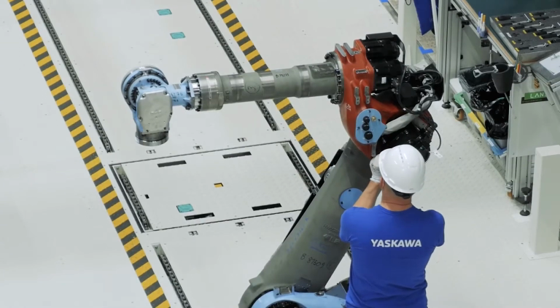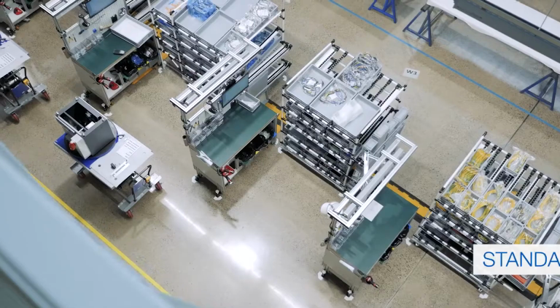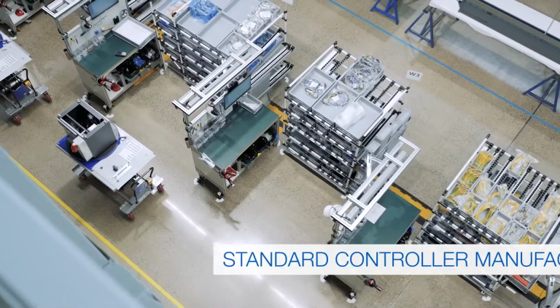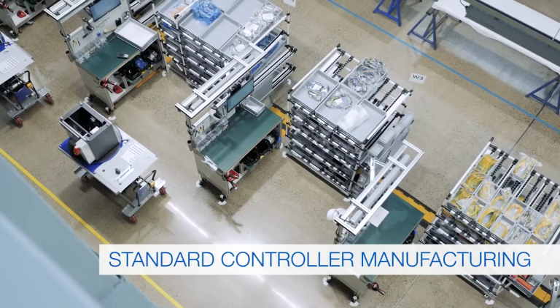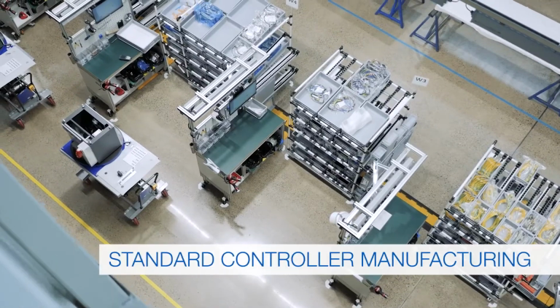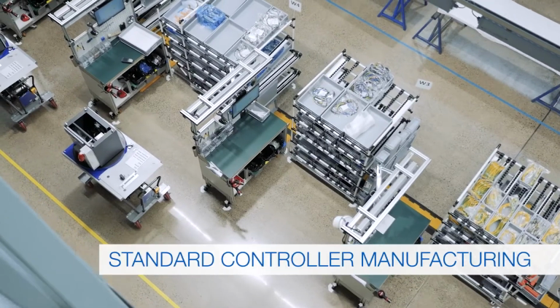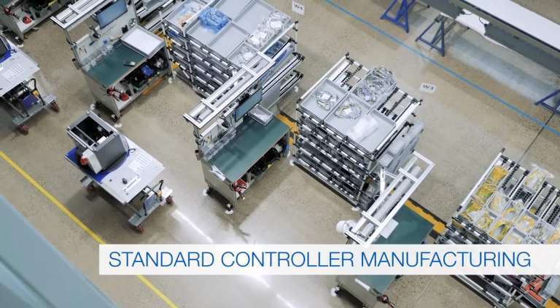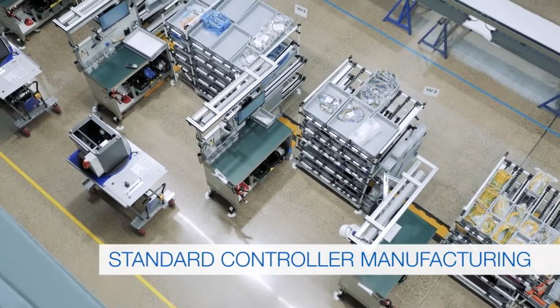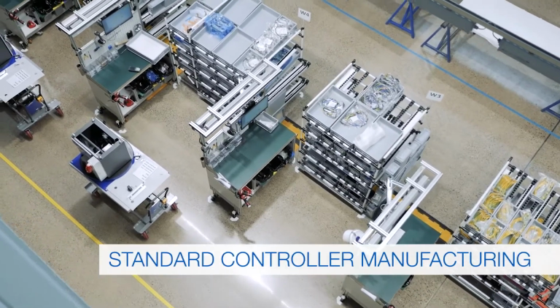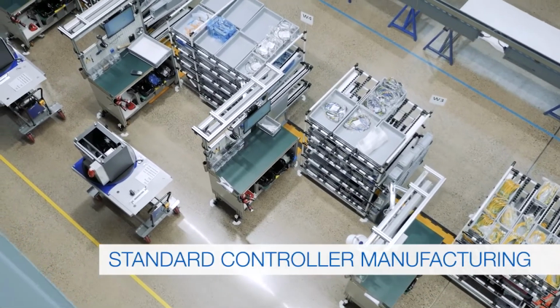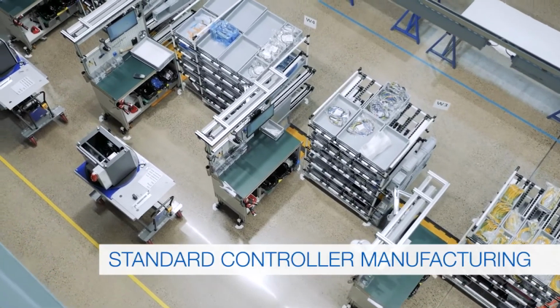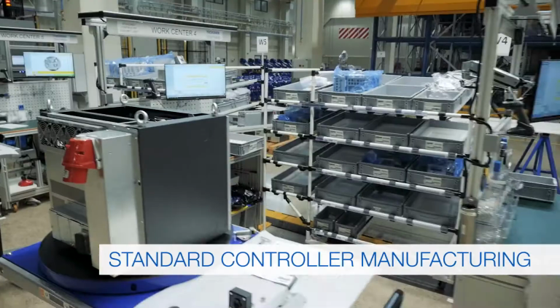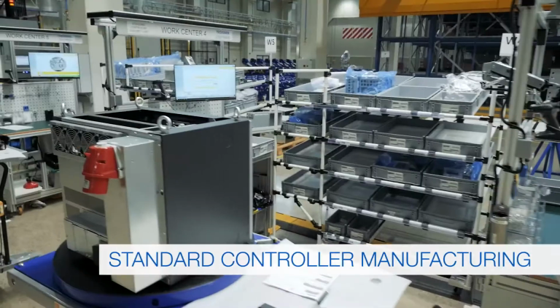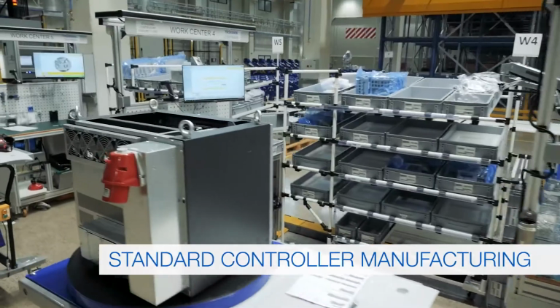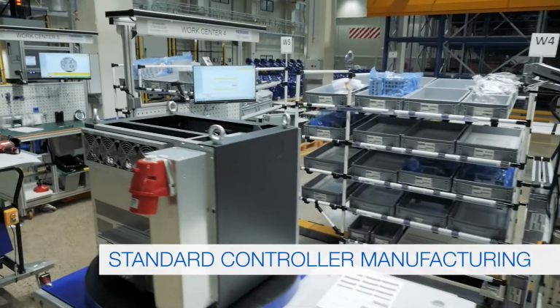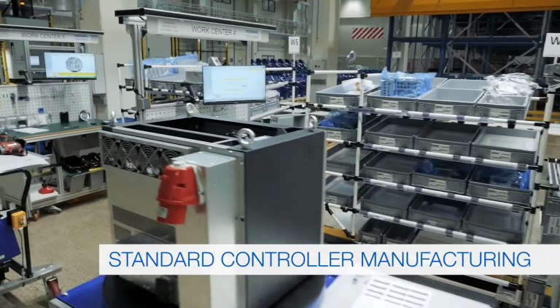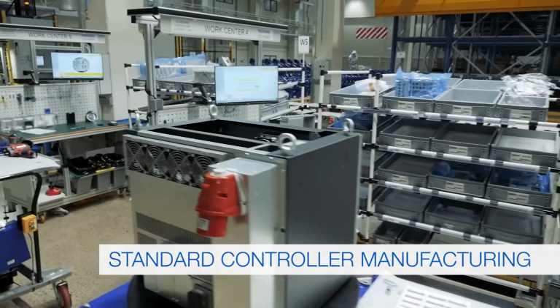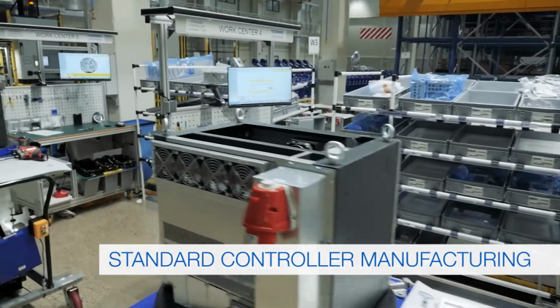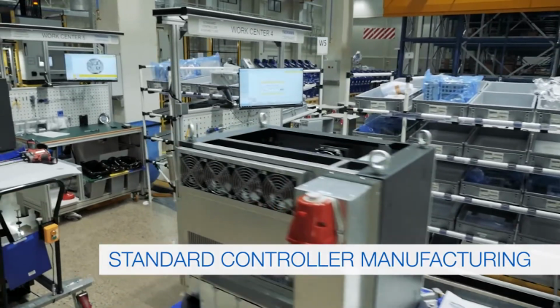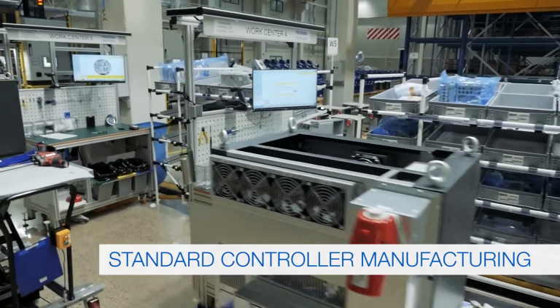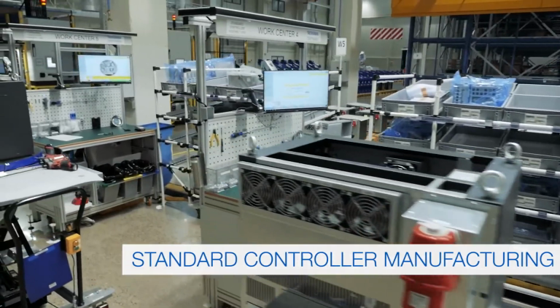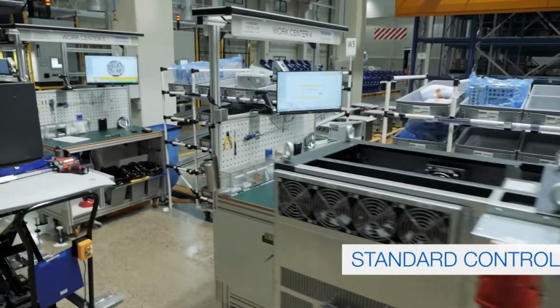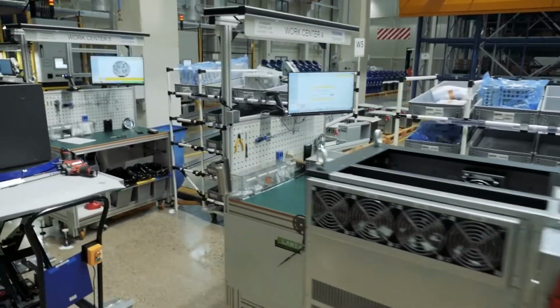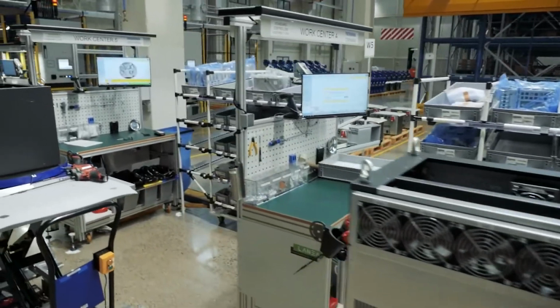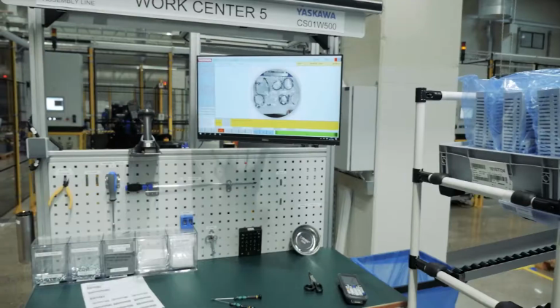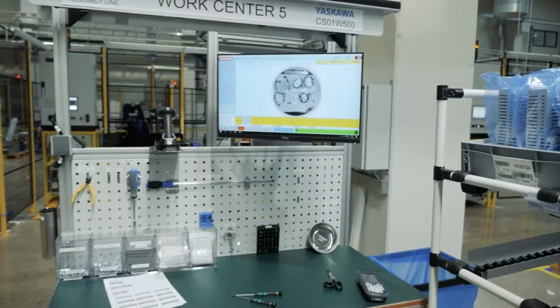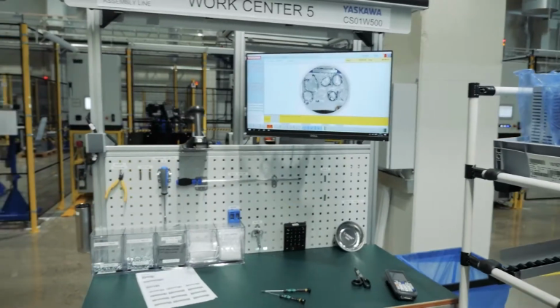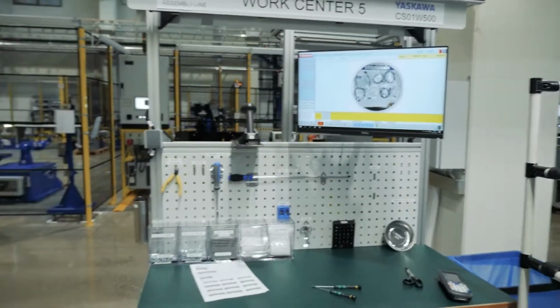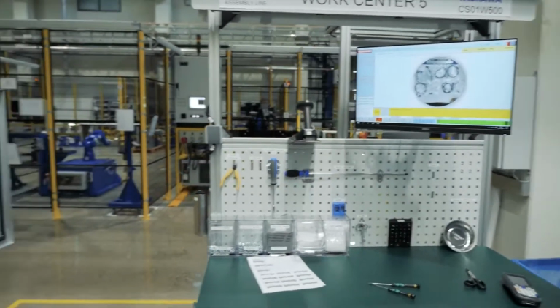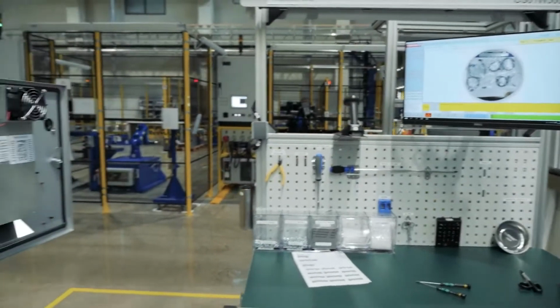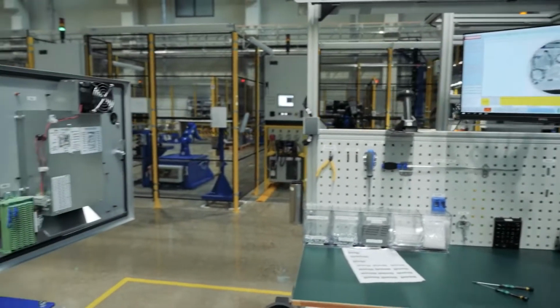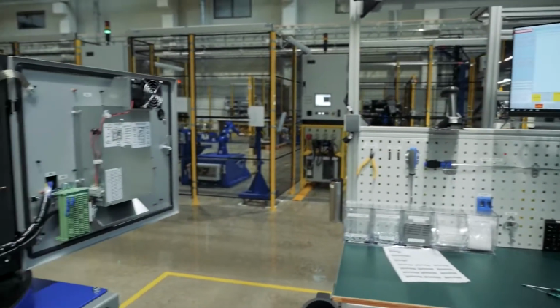To complement the manipulator production, there is standard and customized controller assembly, which runs concurrently.